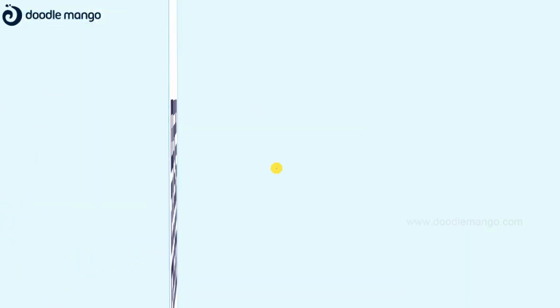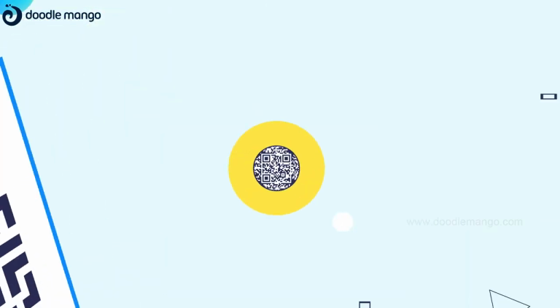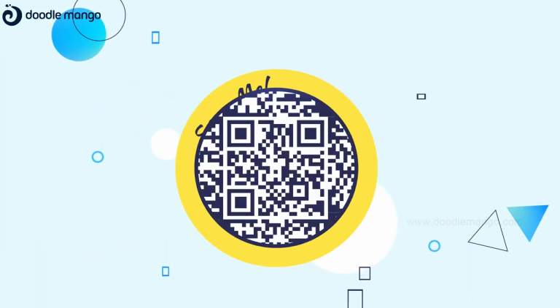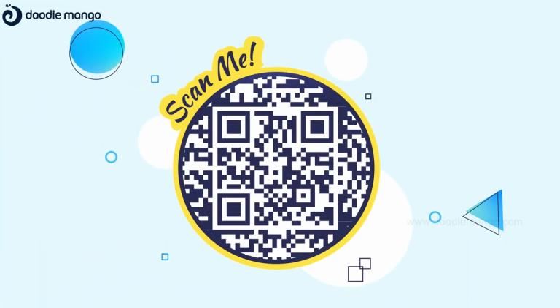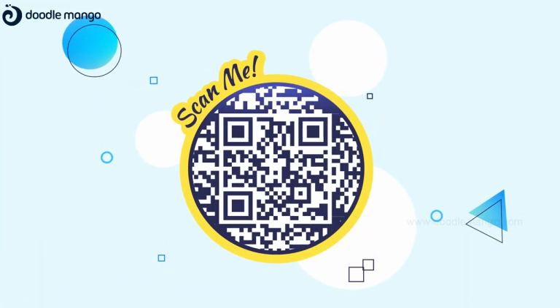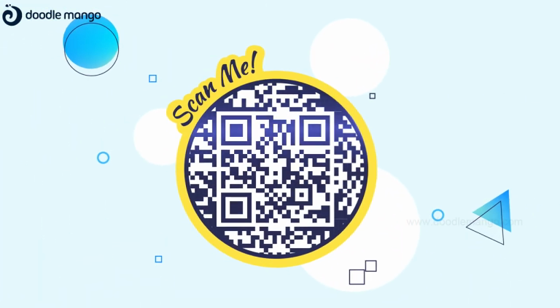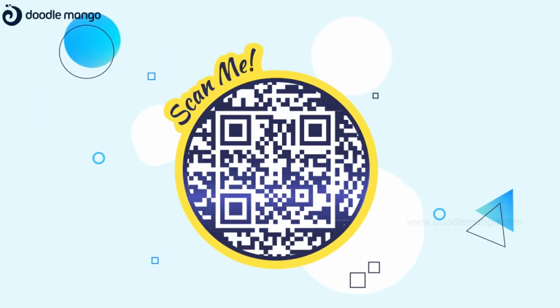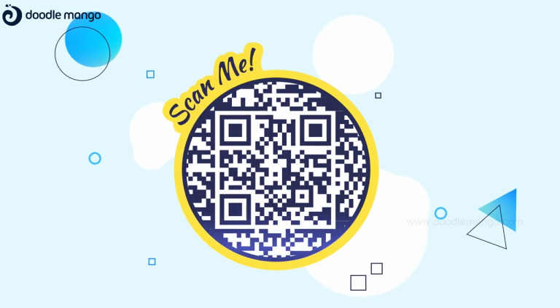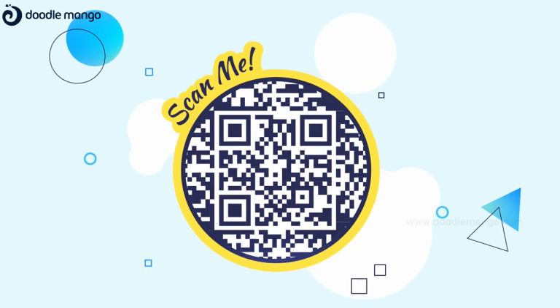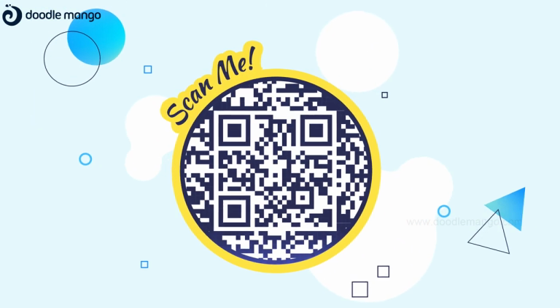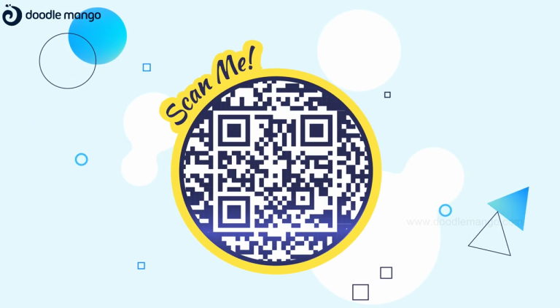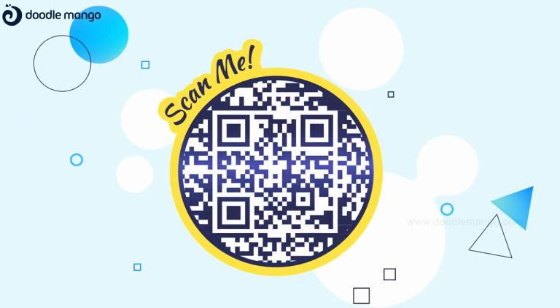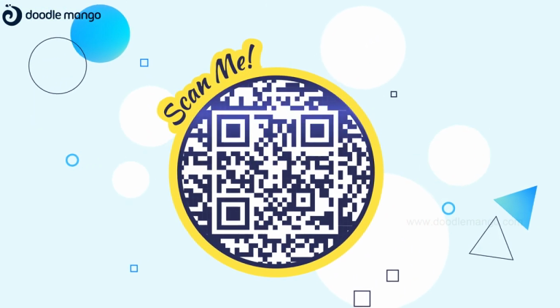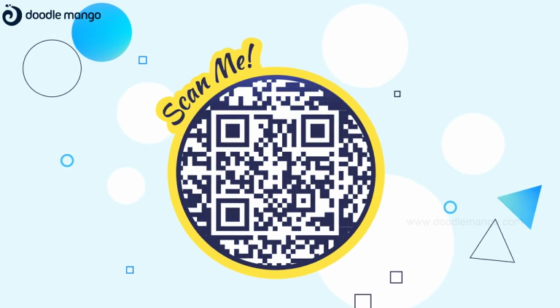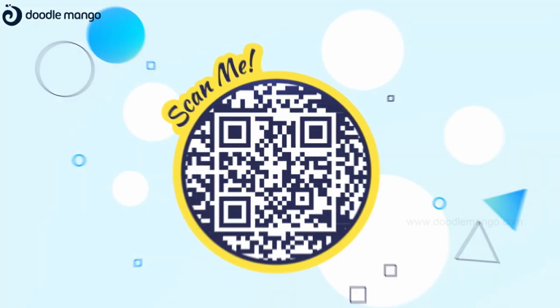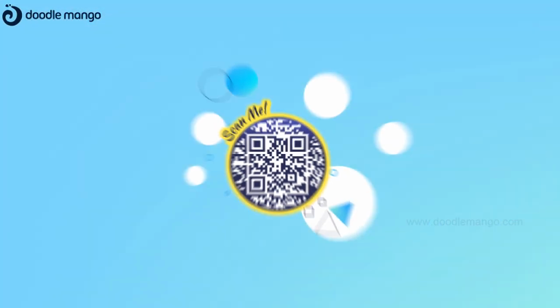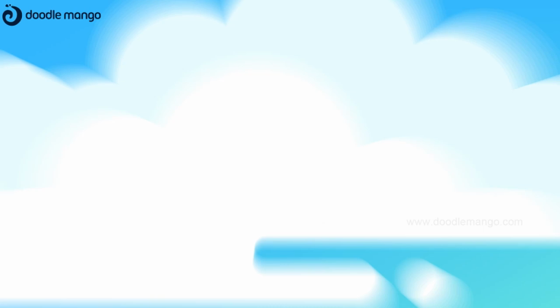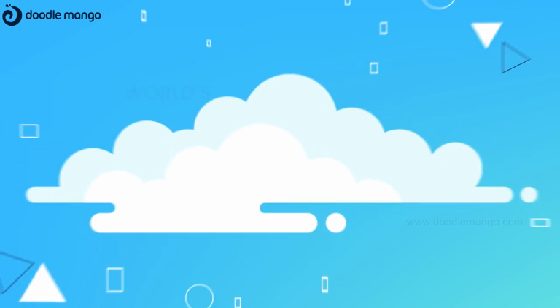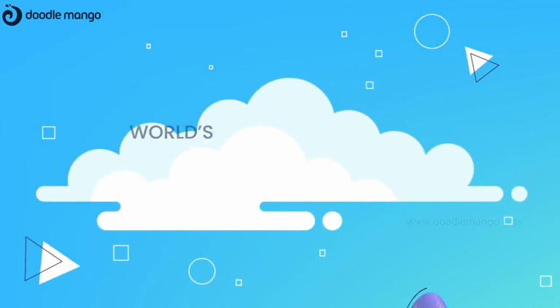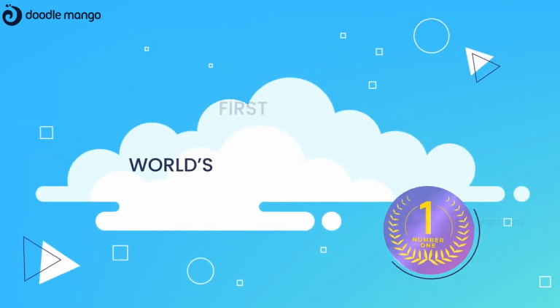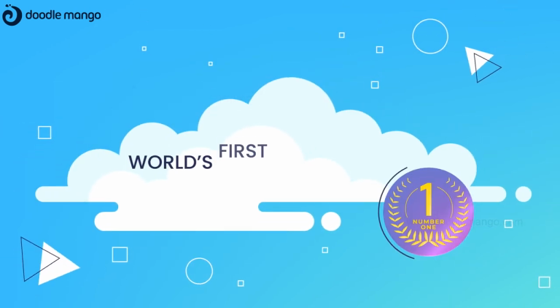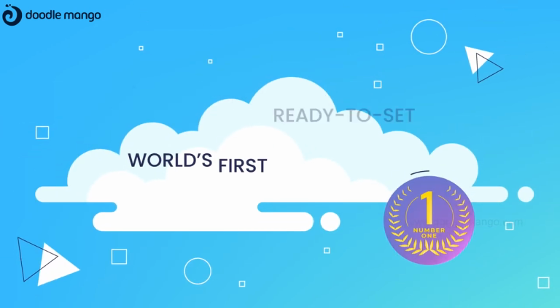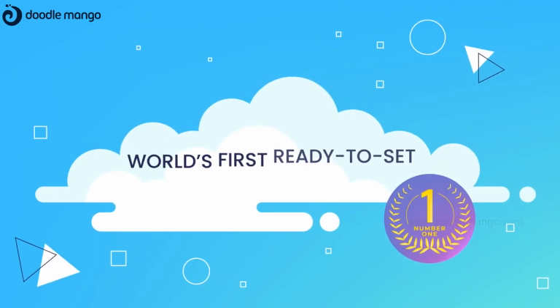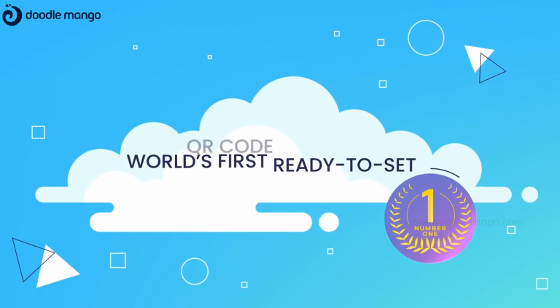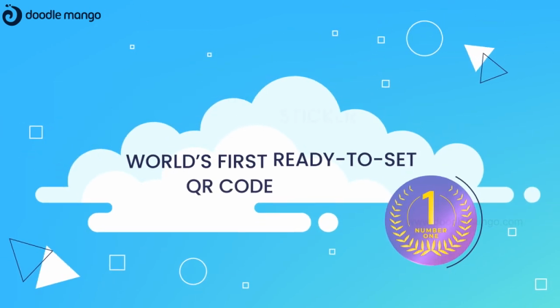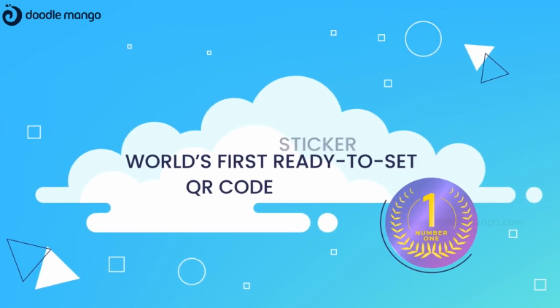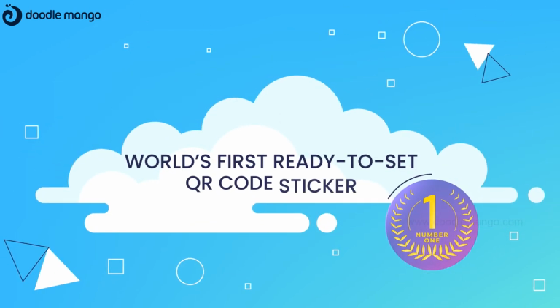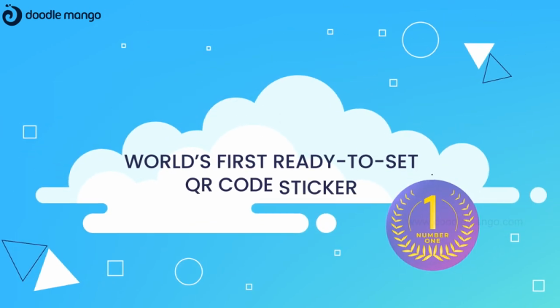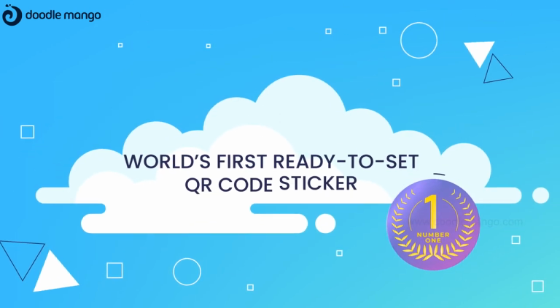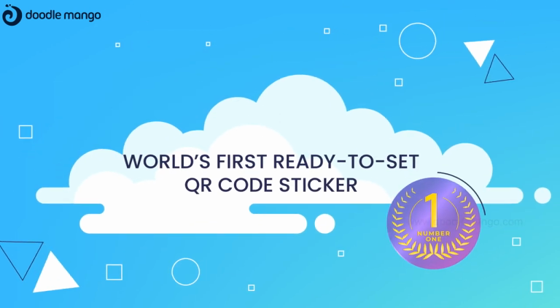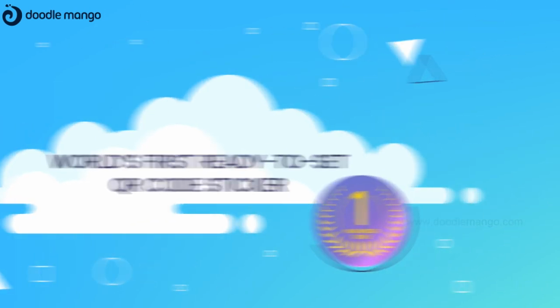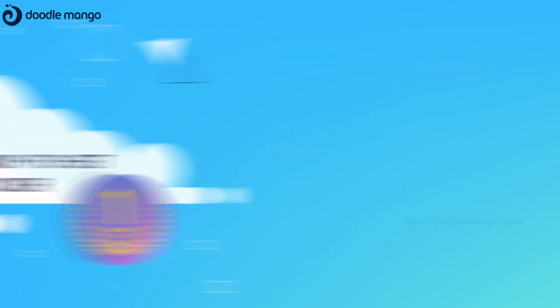Presenting ScanMe's multi-purpose, pre-printed and world's first ready-to-set QR code sticker.